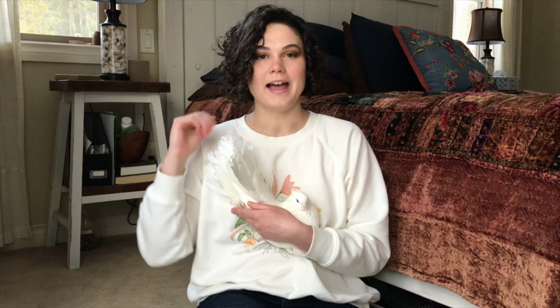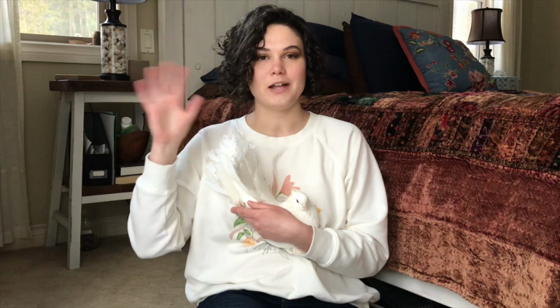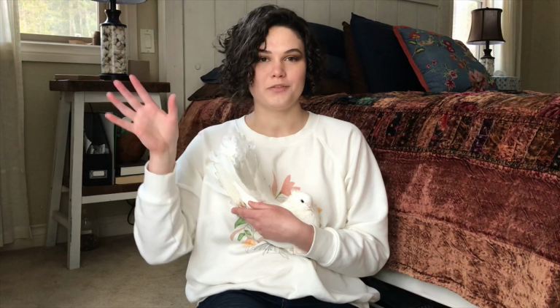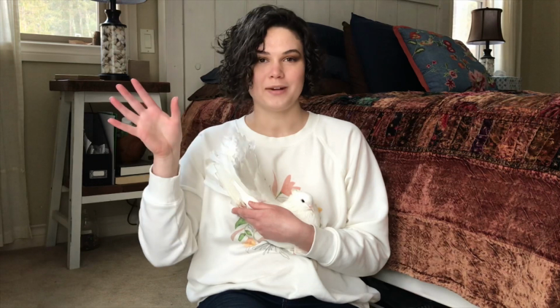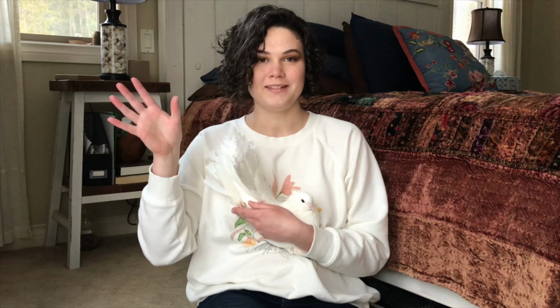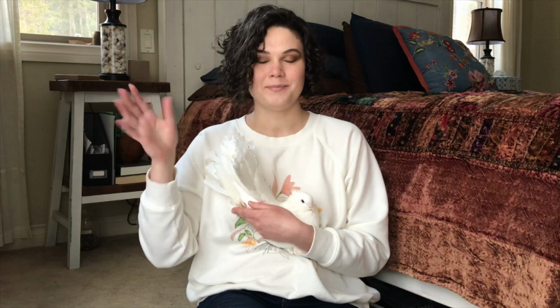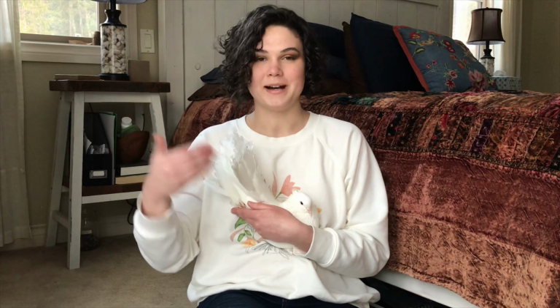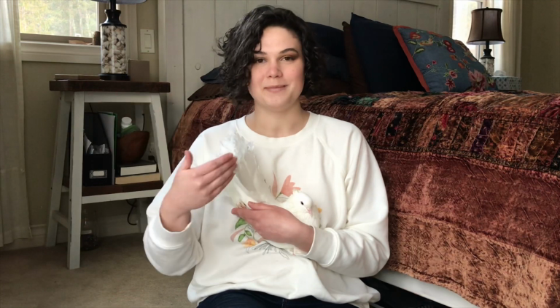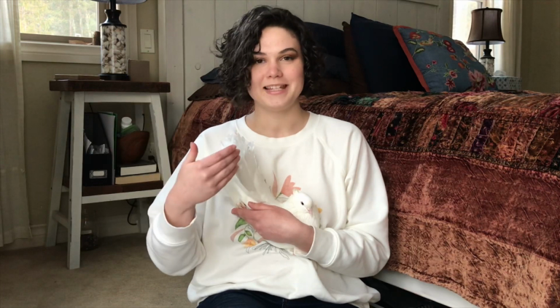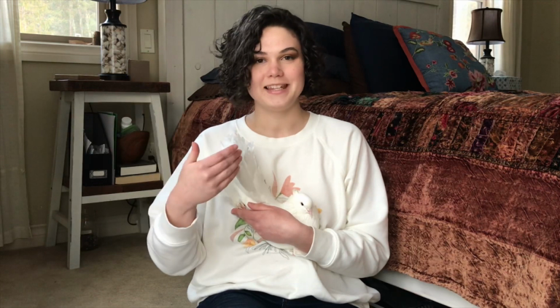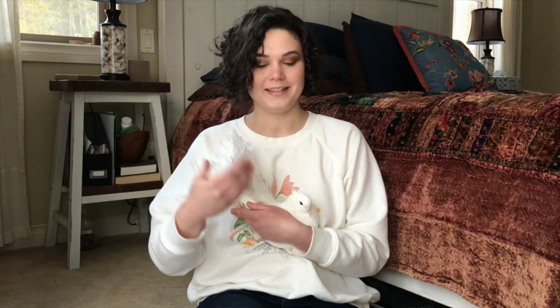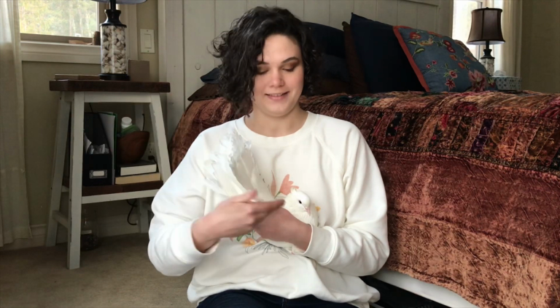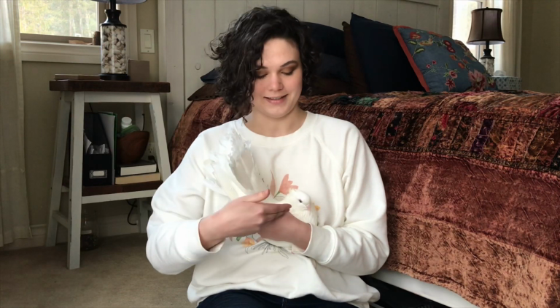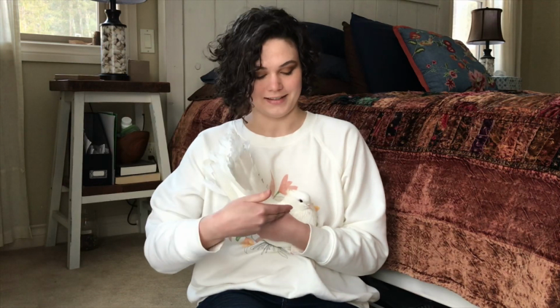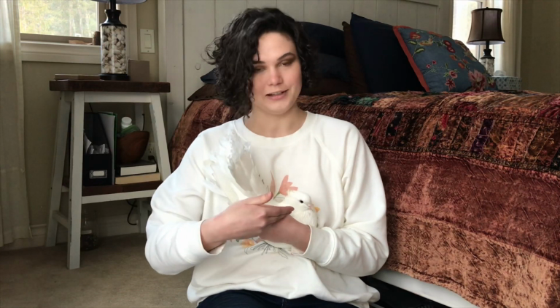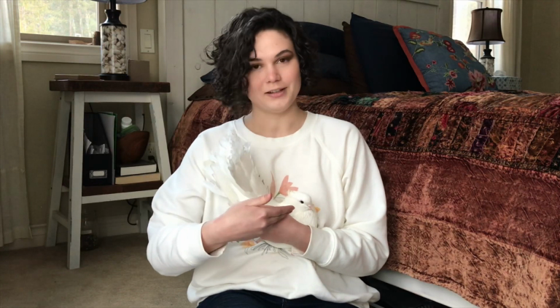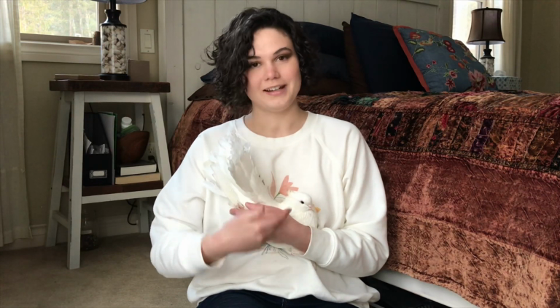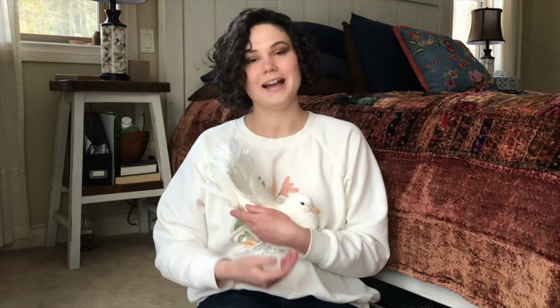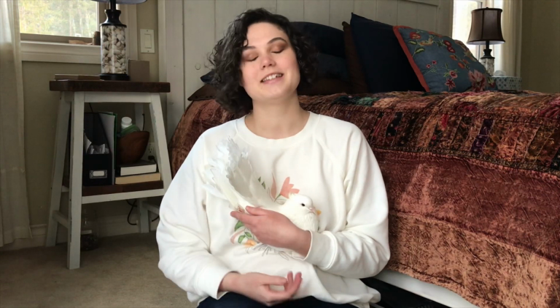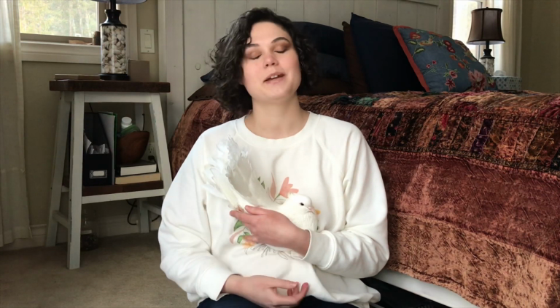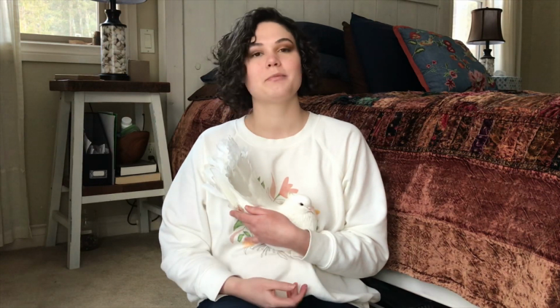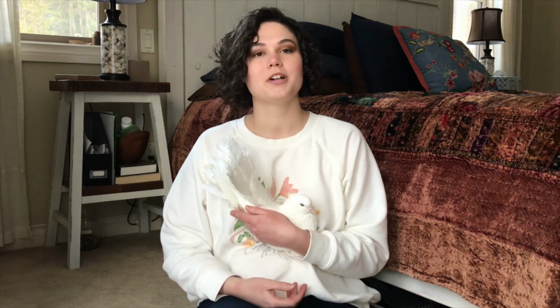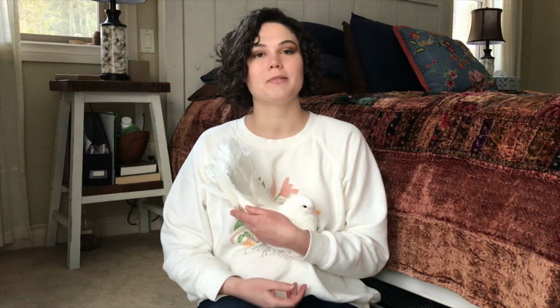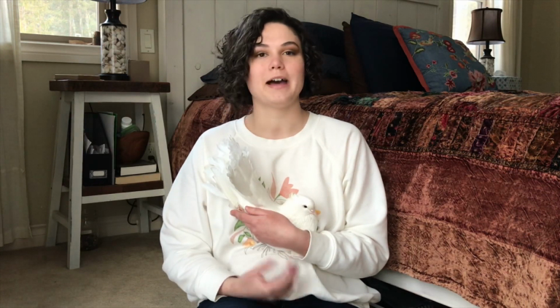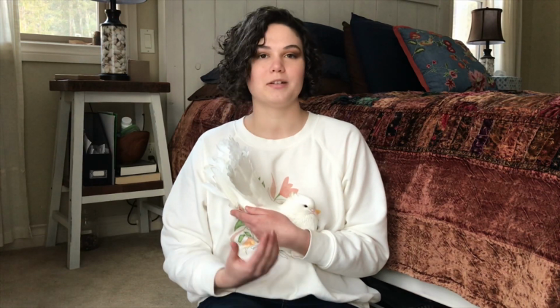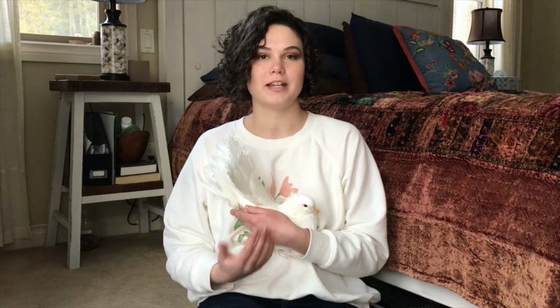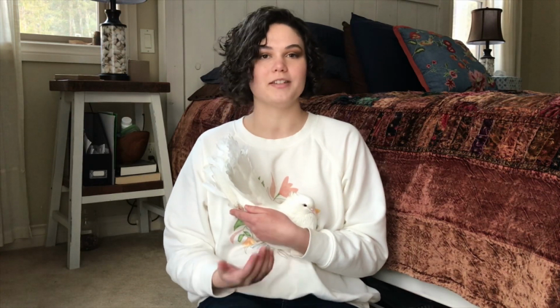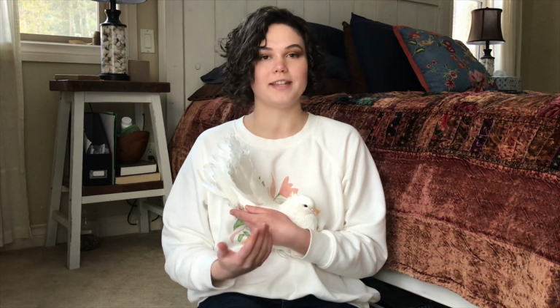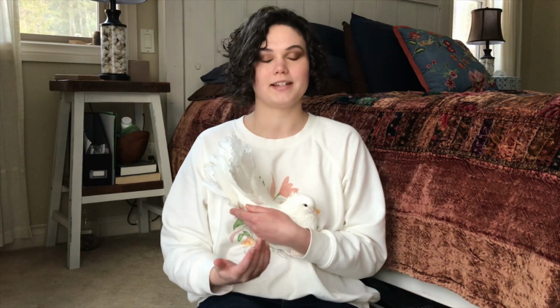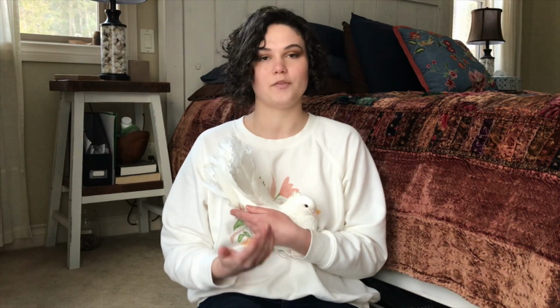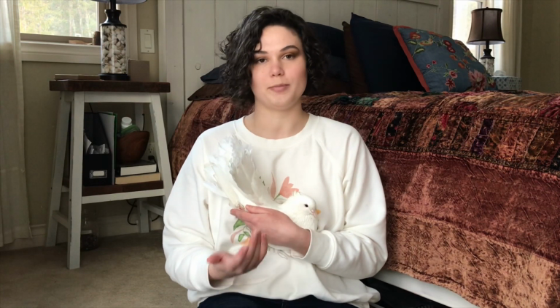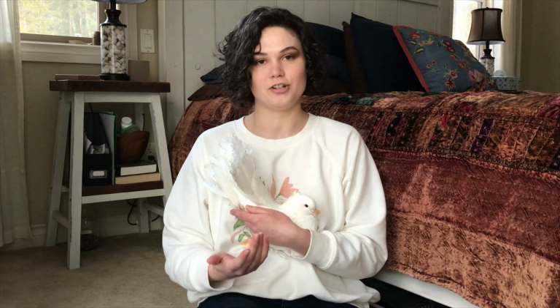Hello everyone, my name is Eden, this is Tallulah, and today we're going to be talking about how to tell the sex of your pigeon.